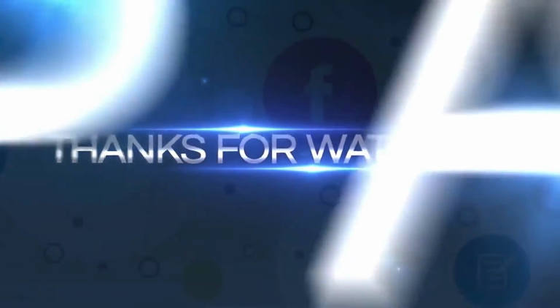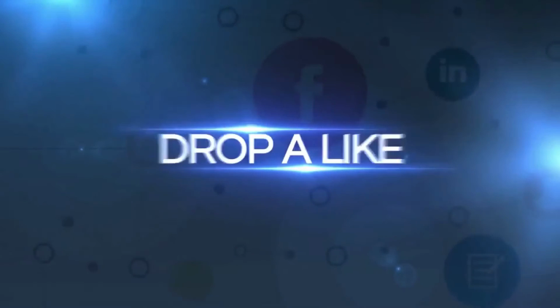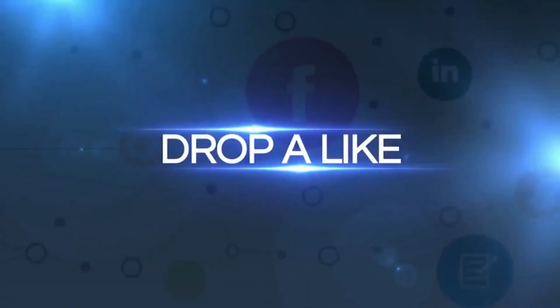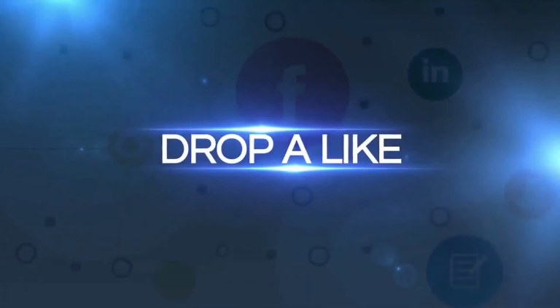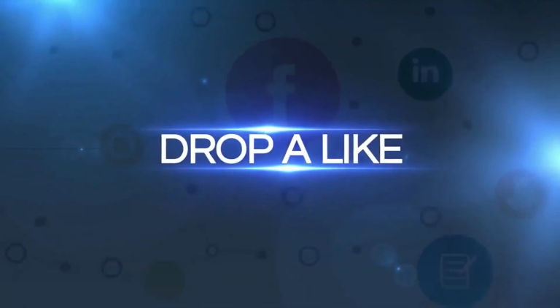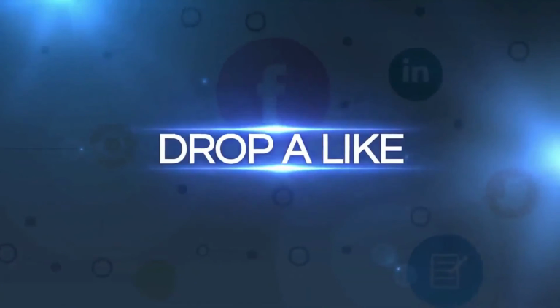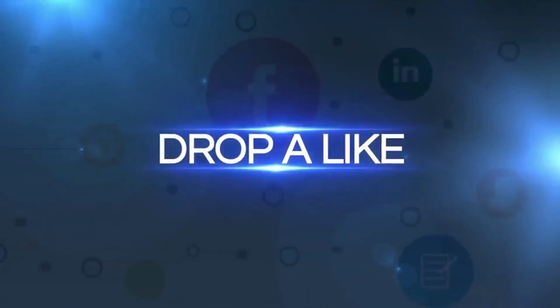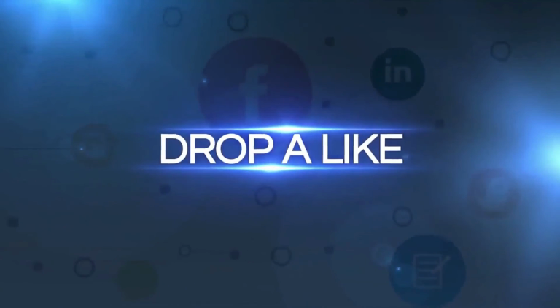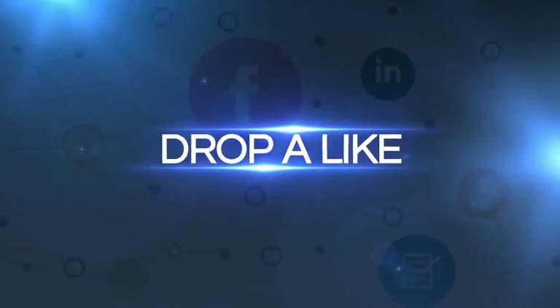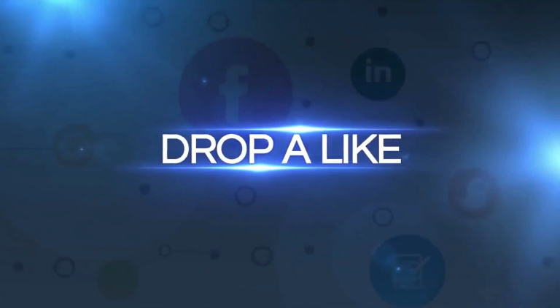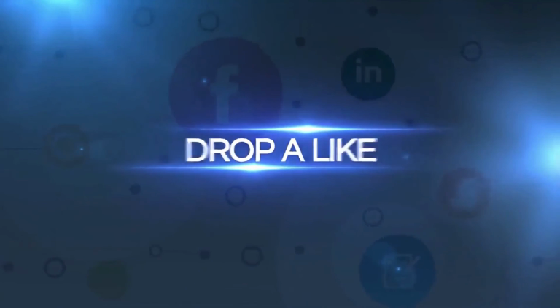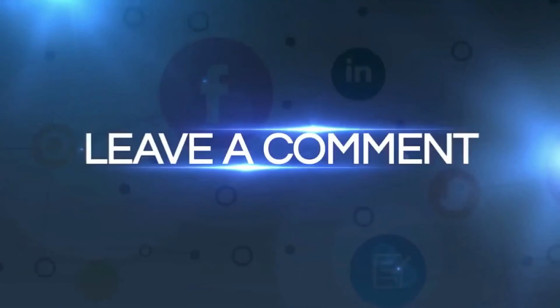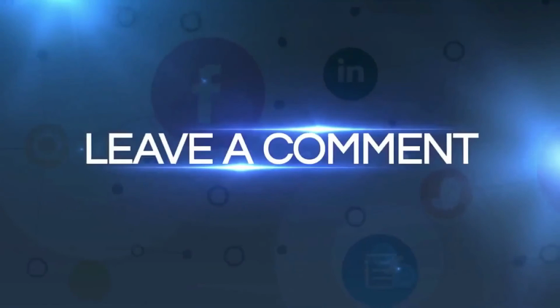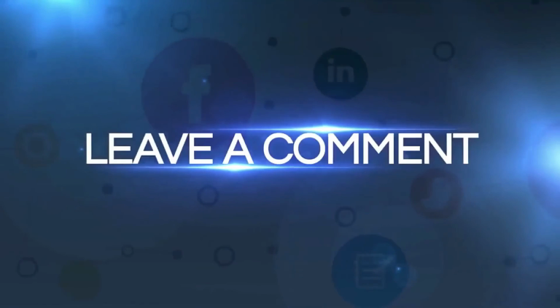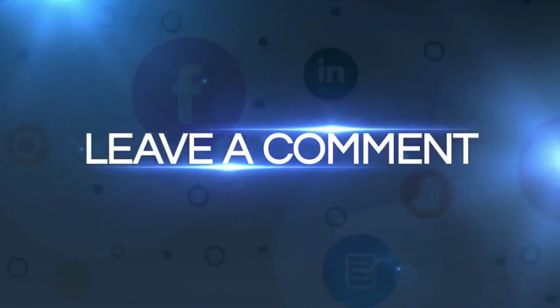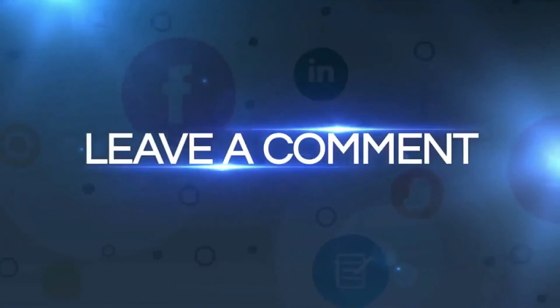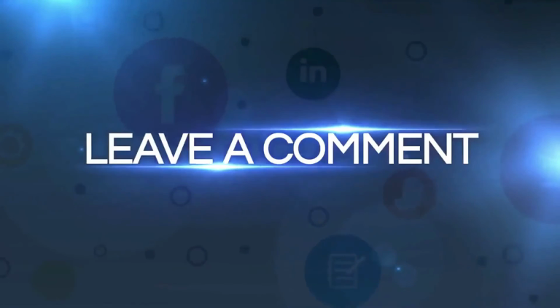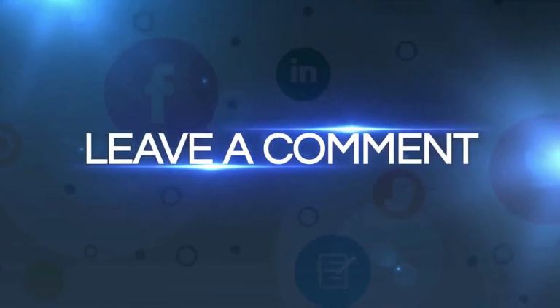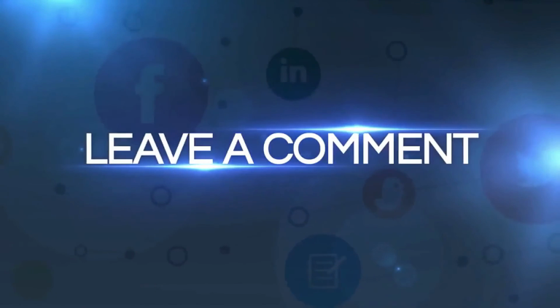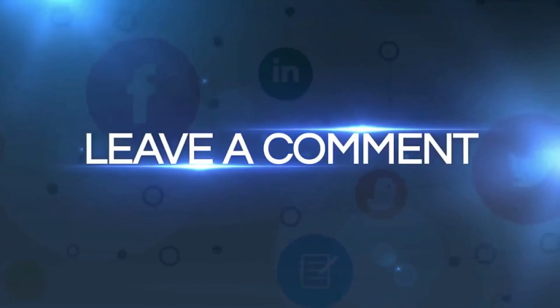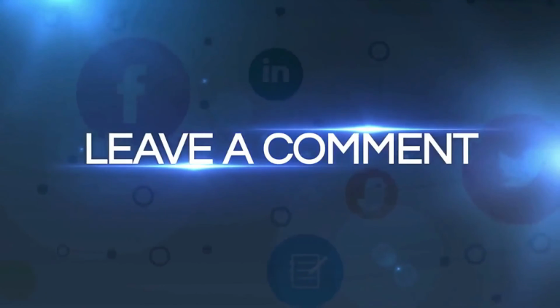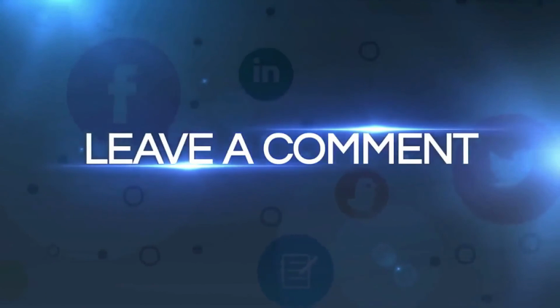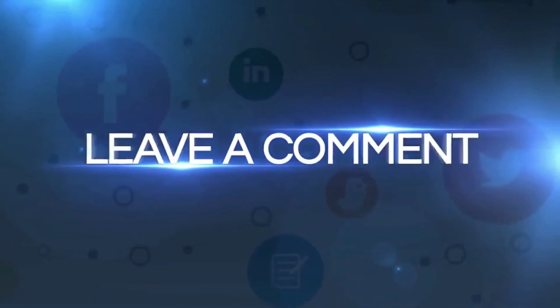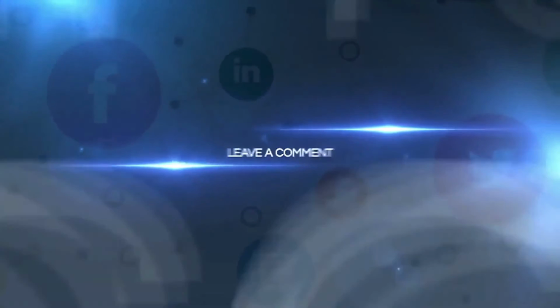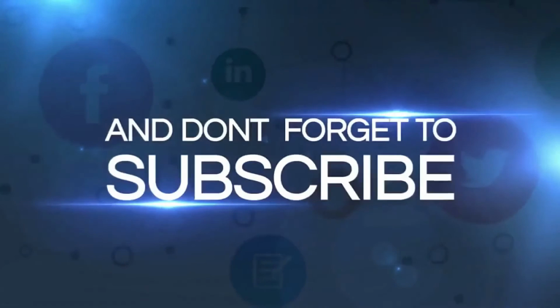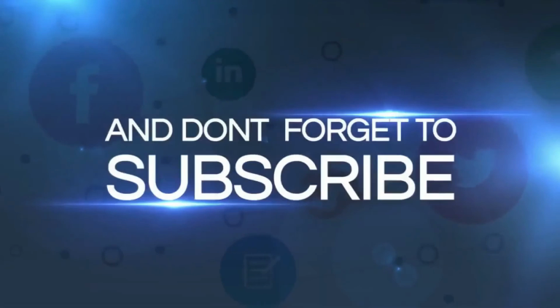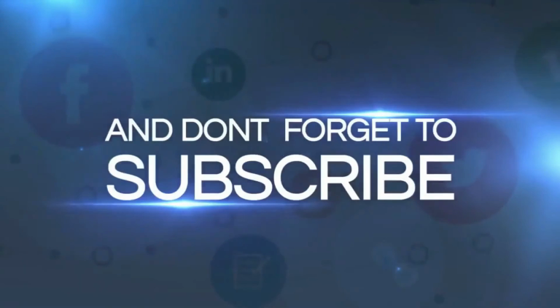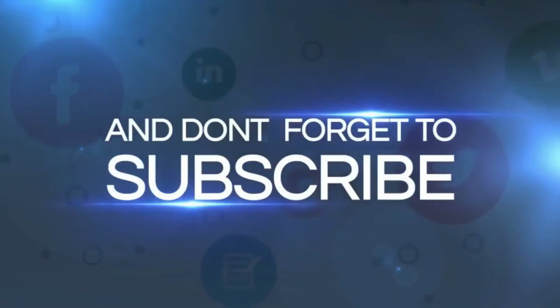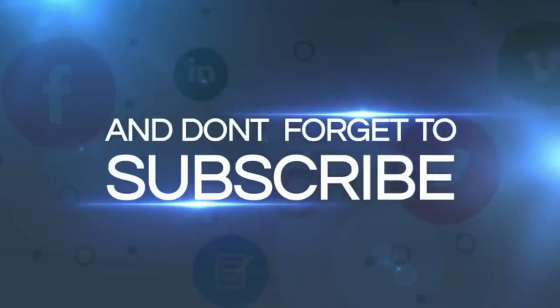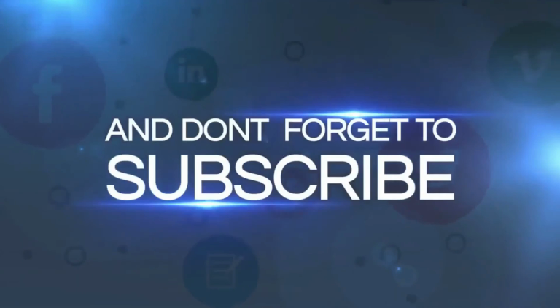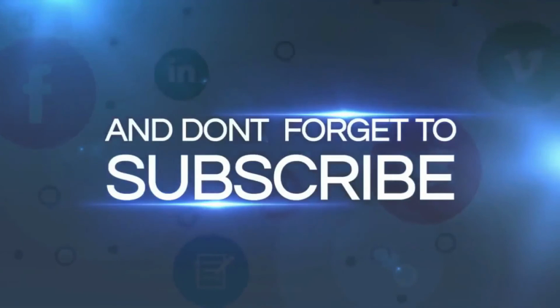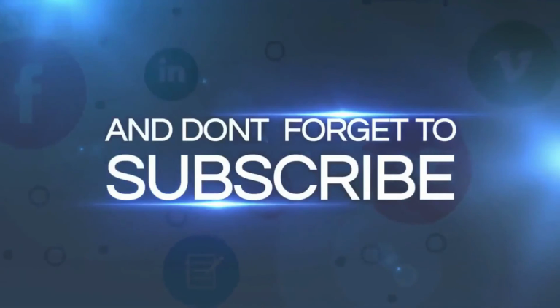Drop a like, leave a comment, and don't forget to subscribe.